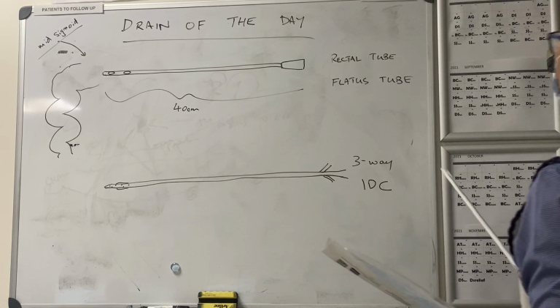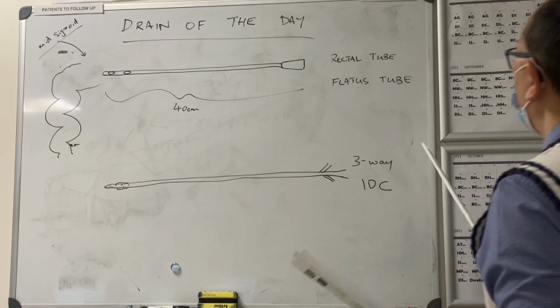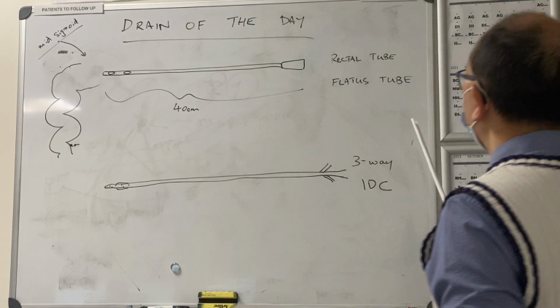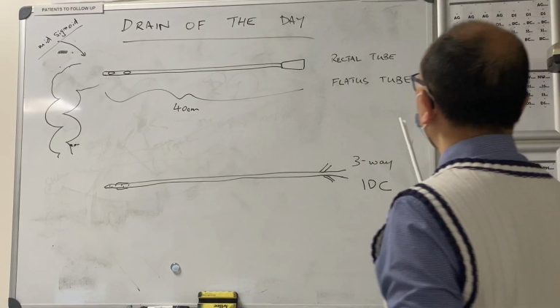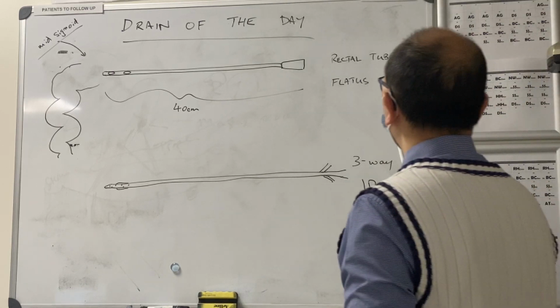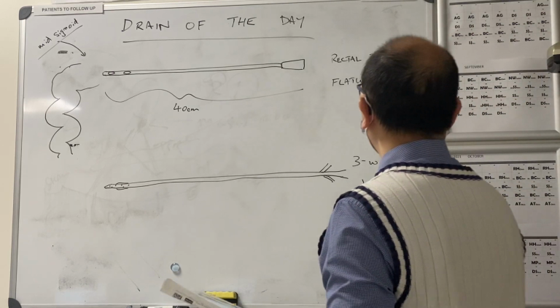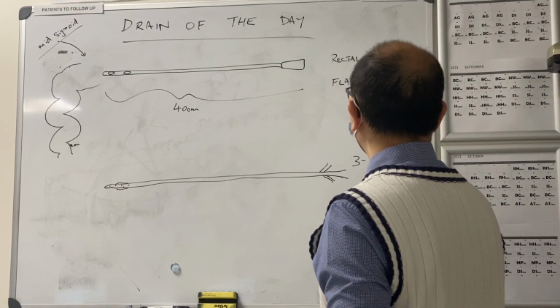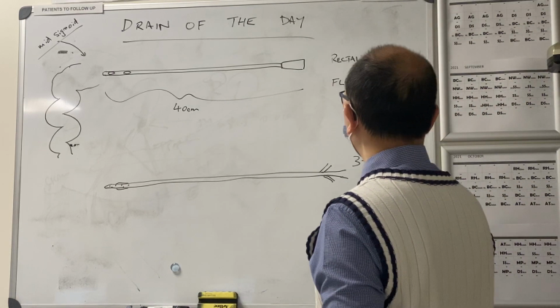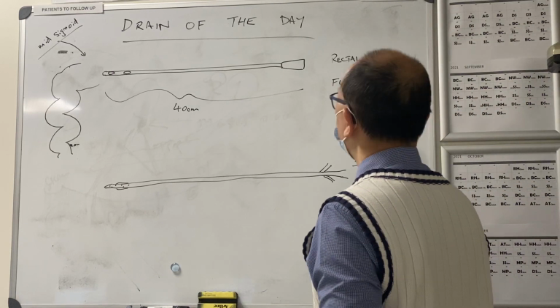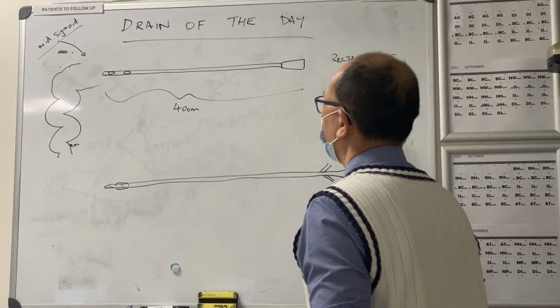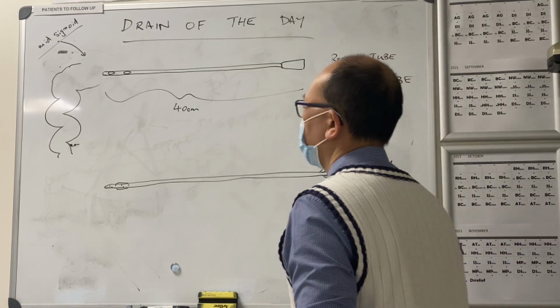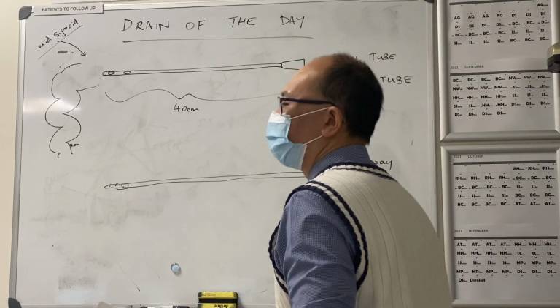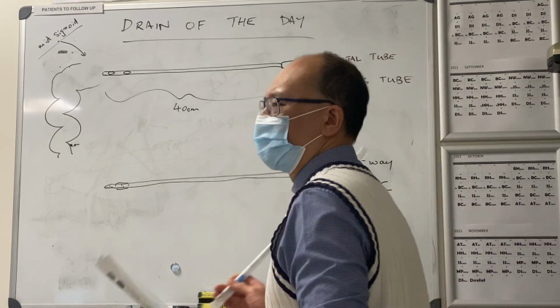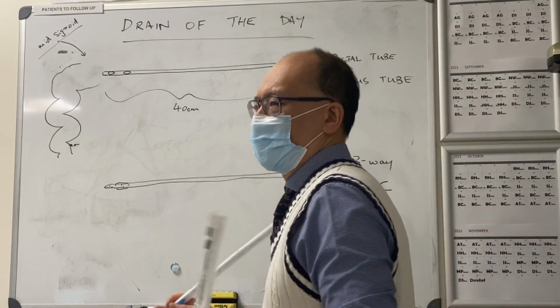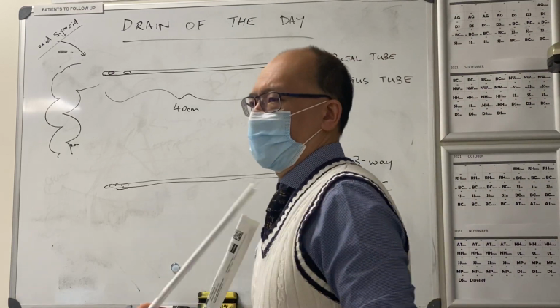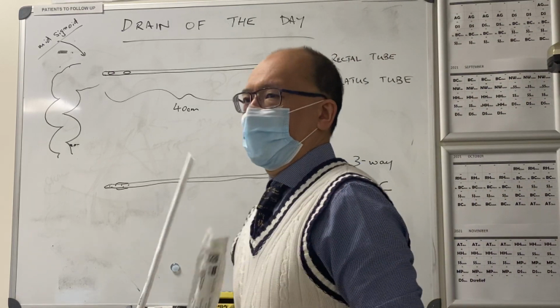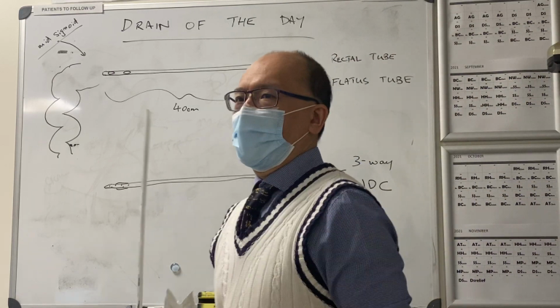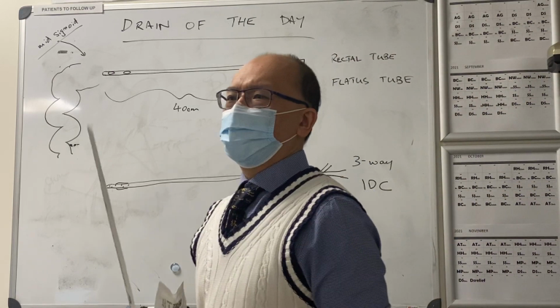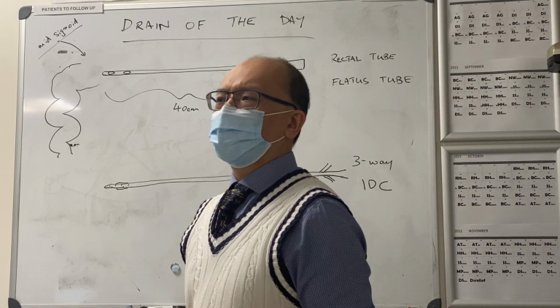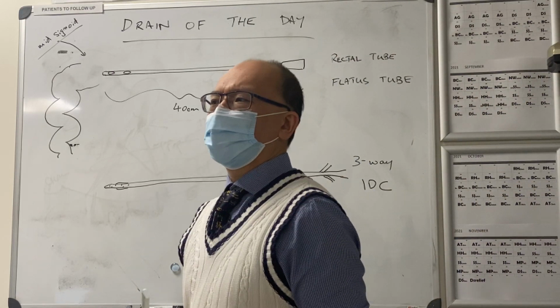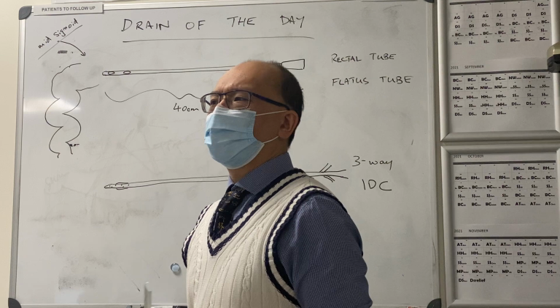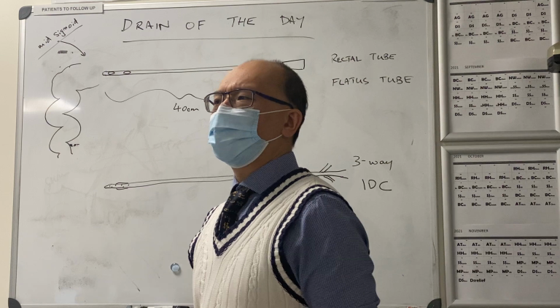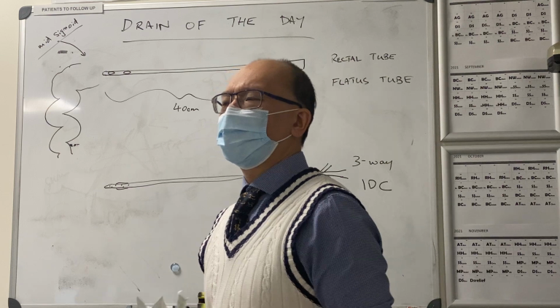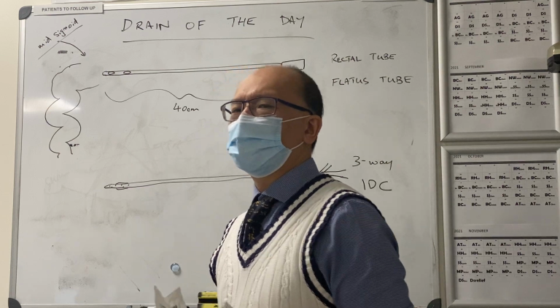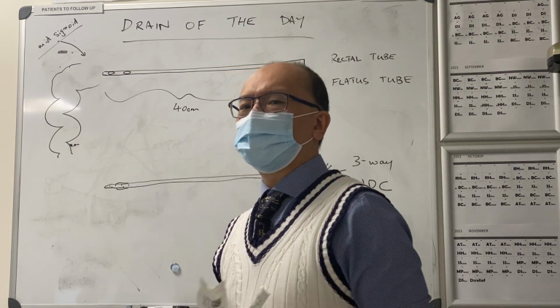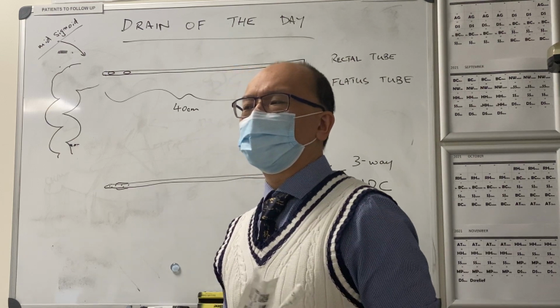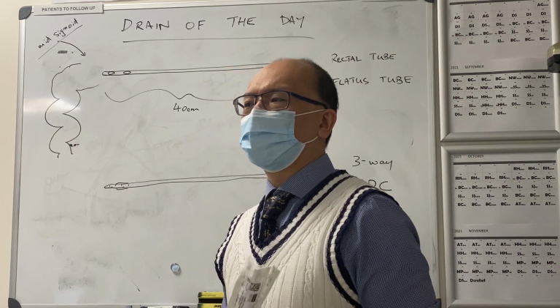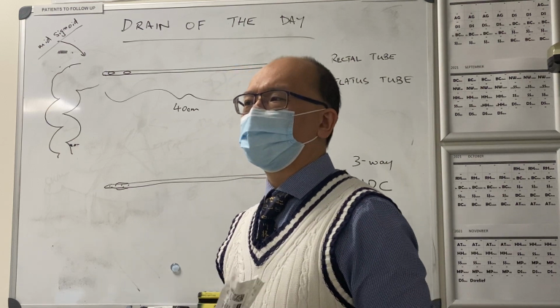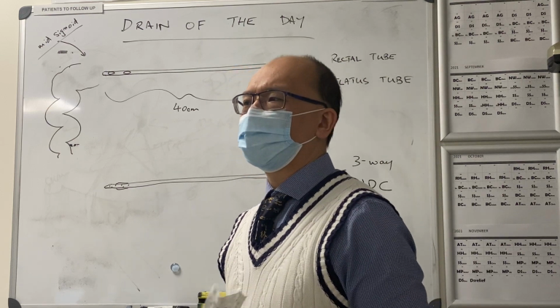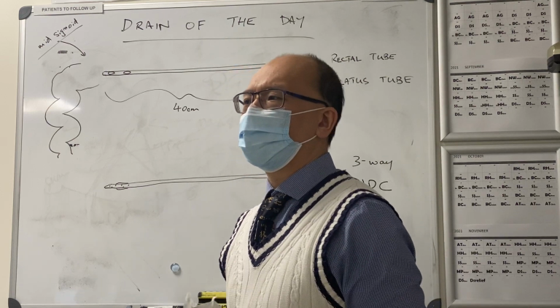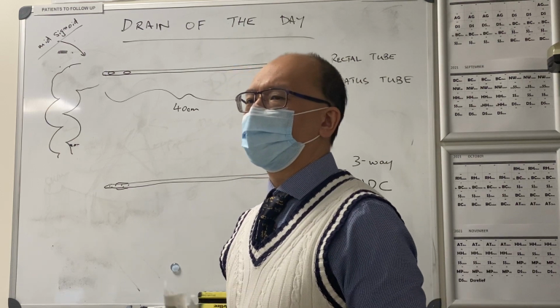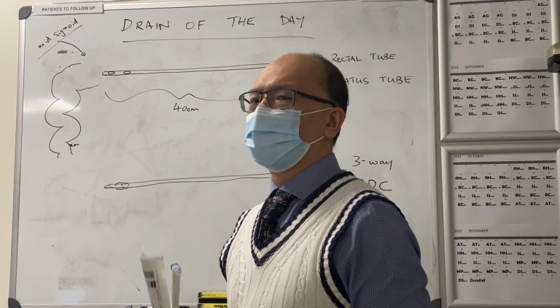We'll talk about the flatus tube today. When do we need to put a flatus tube in?